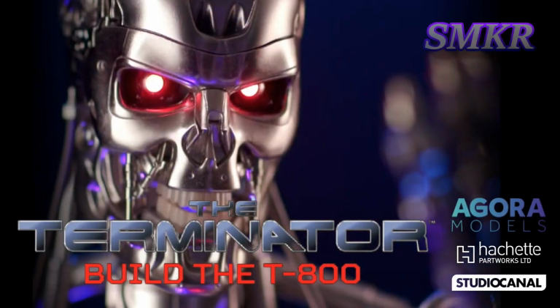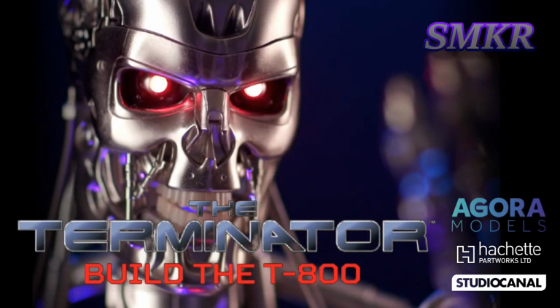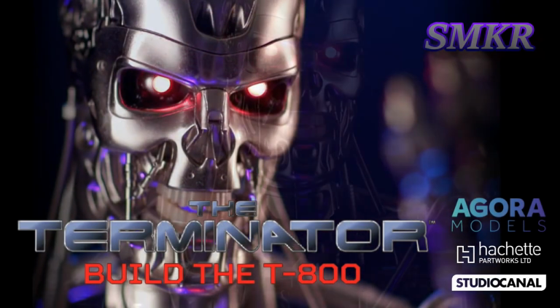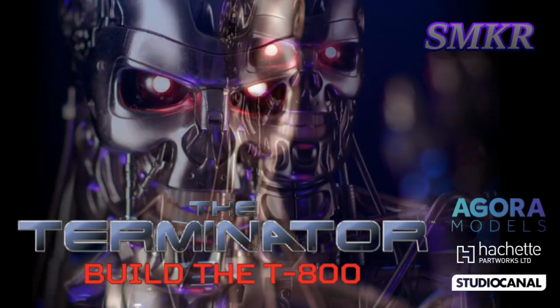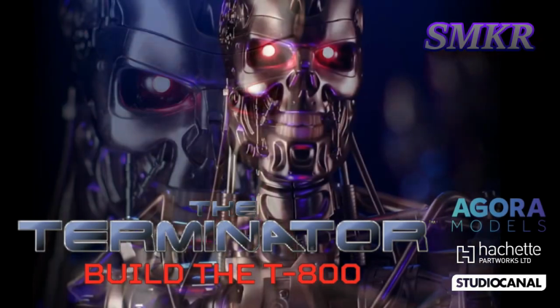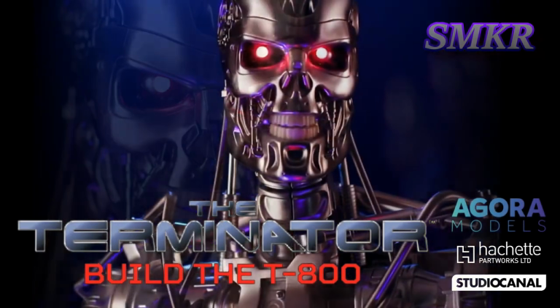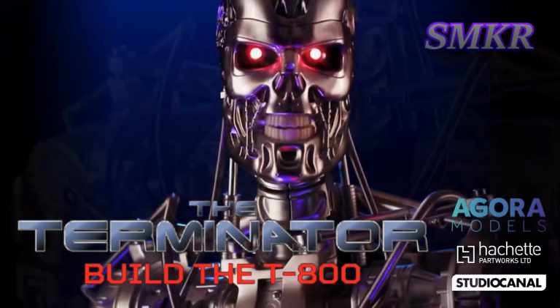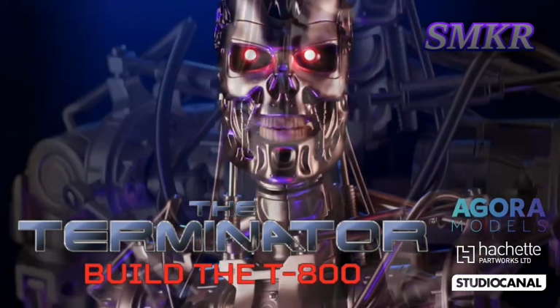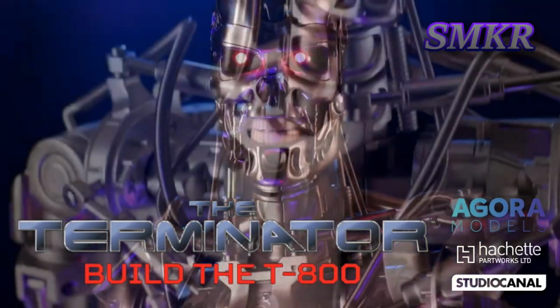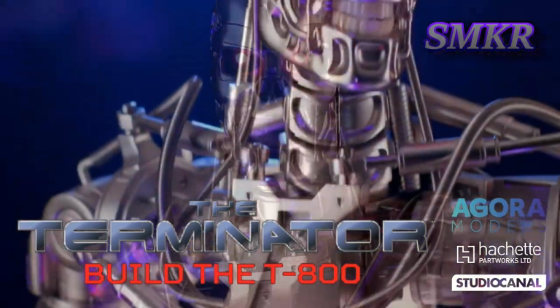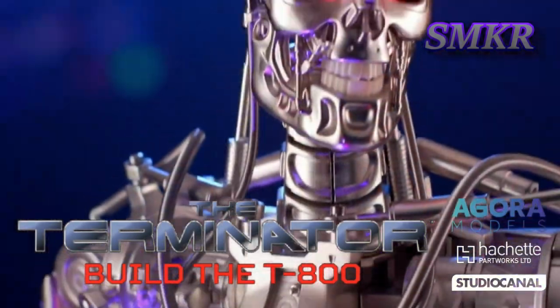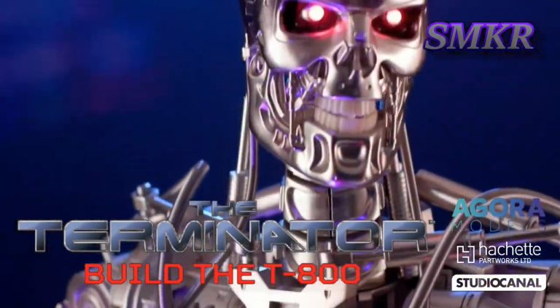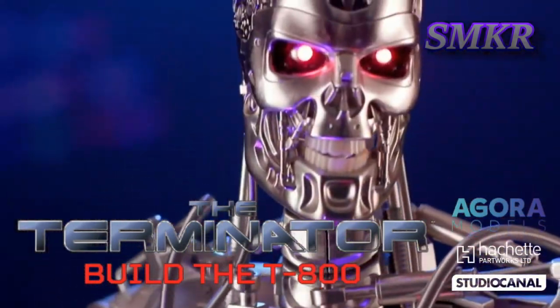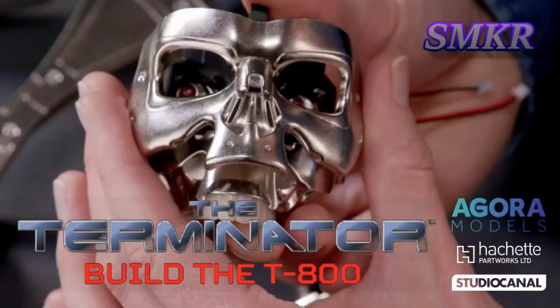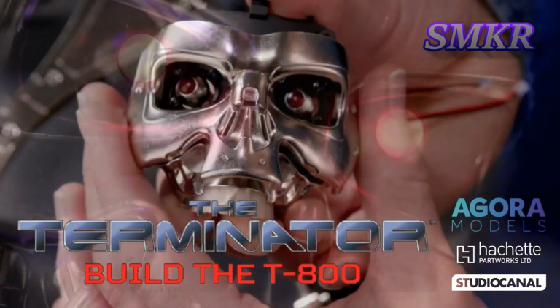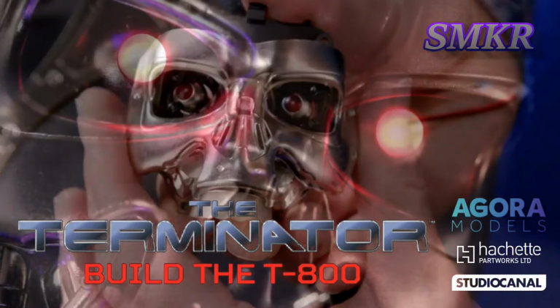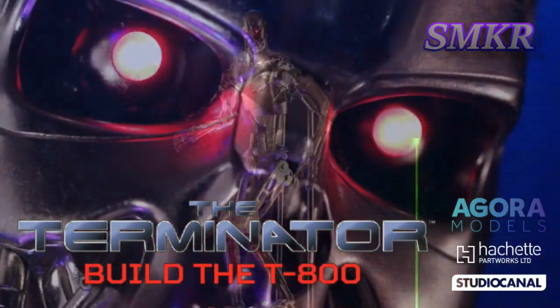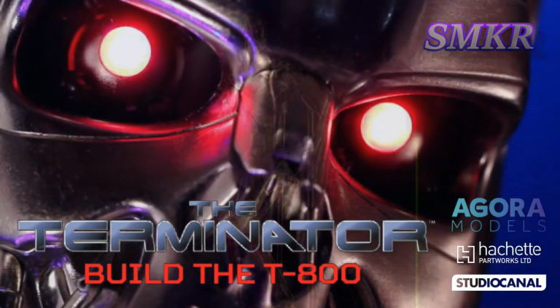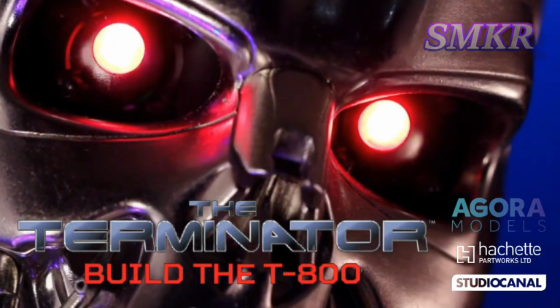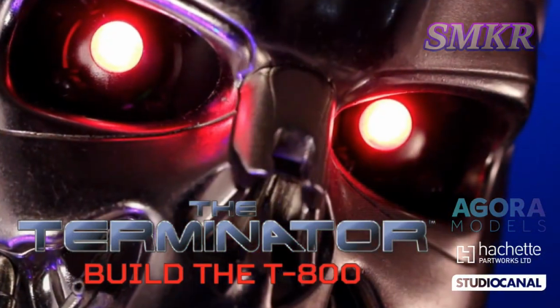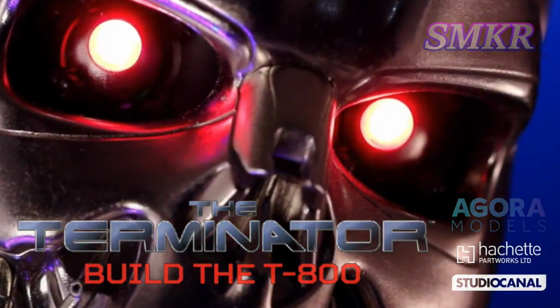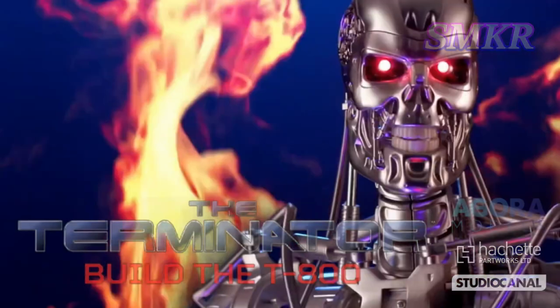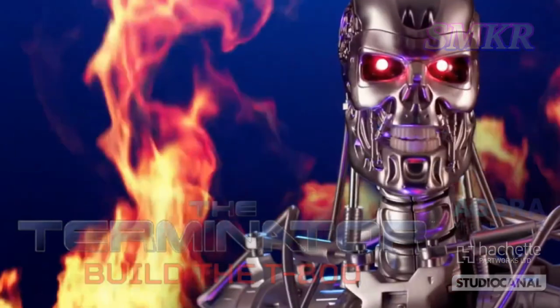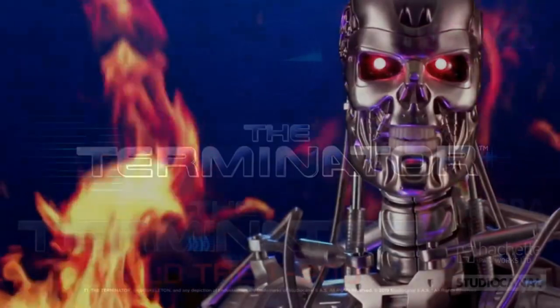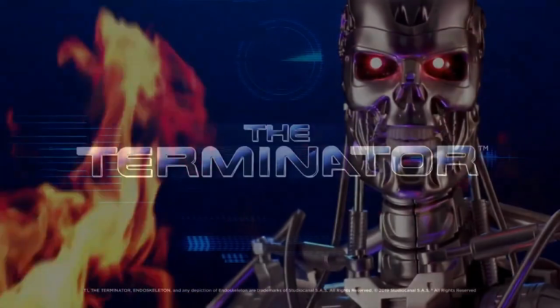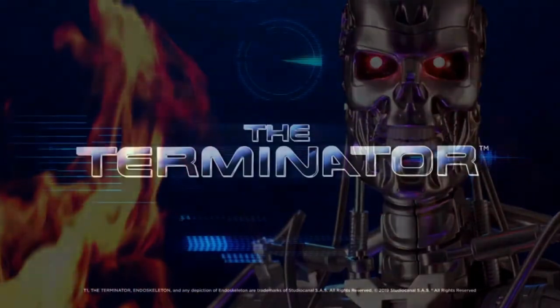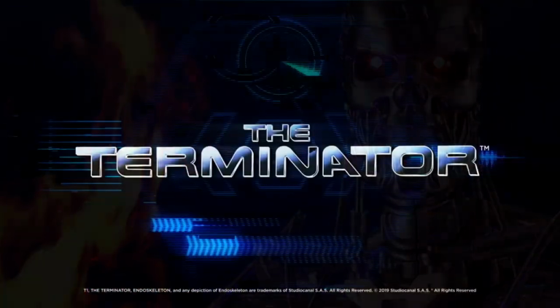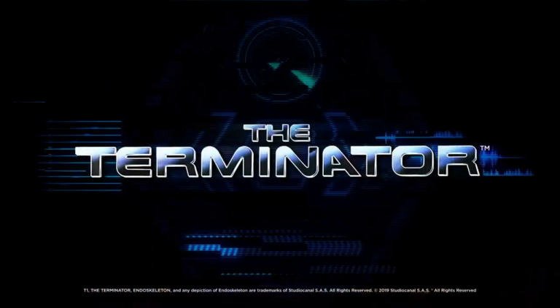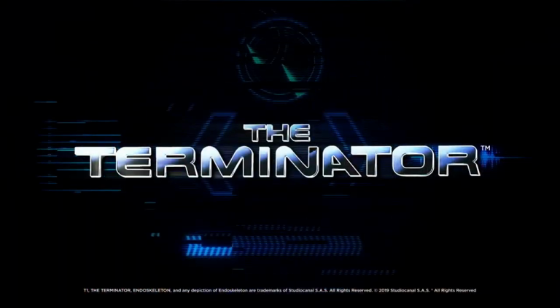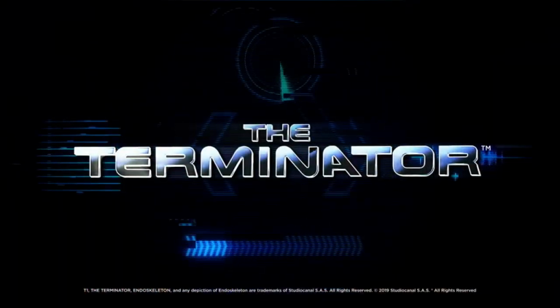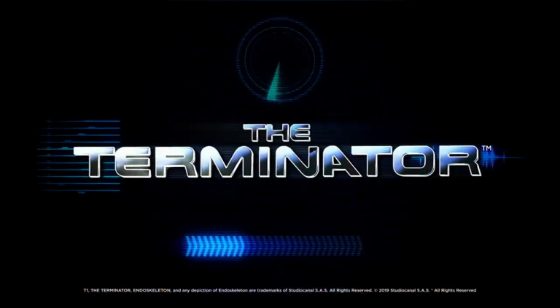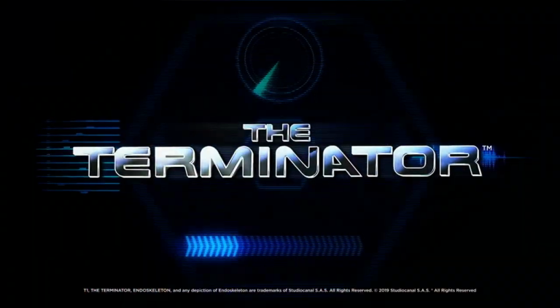Phase Plasma Rifle in 40 Watt Range. Uzi 9mm. I'll be back.